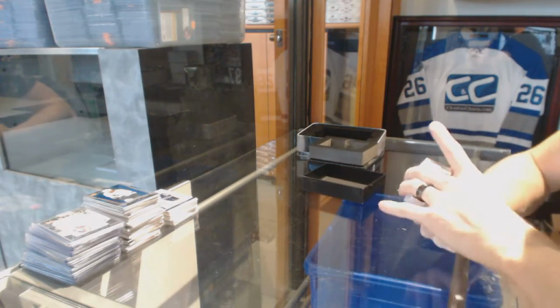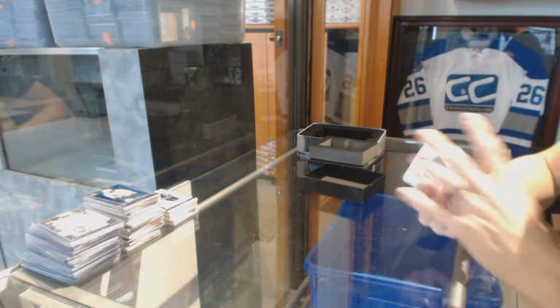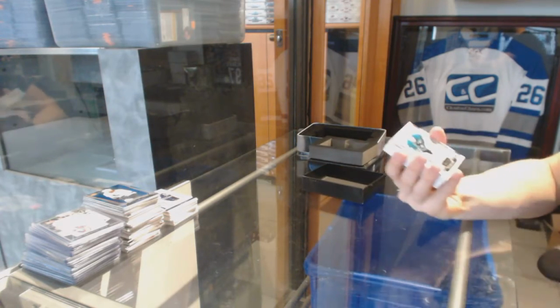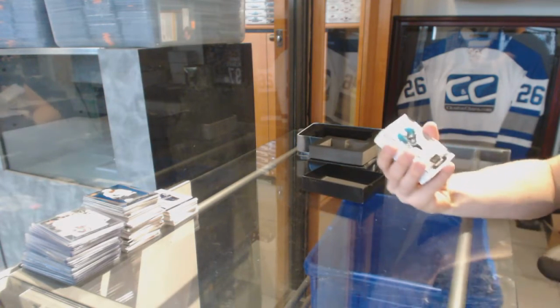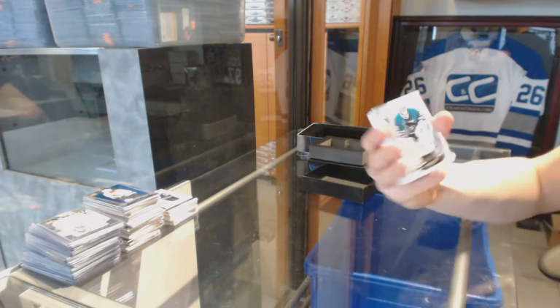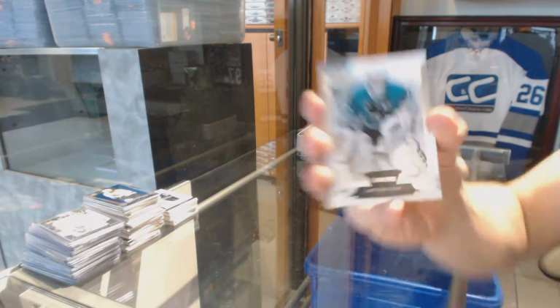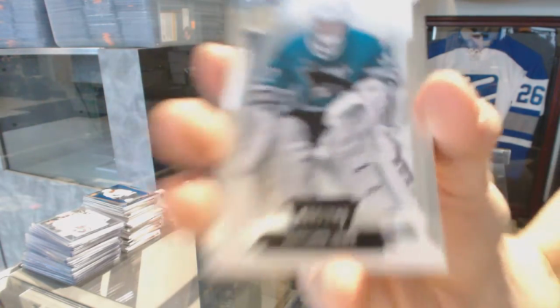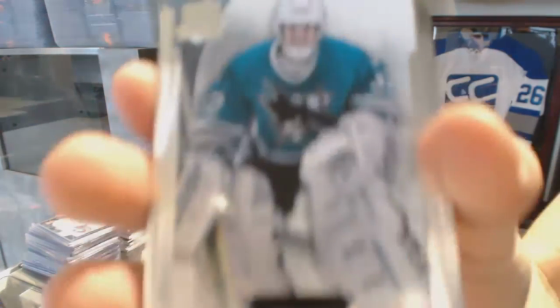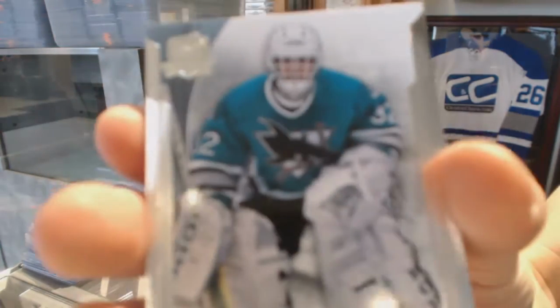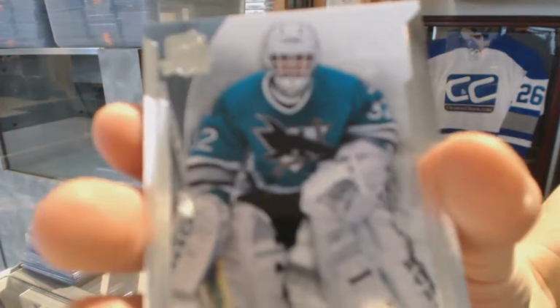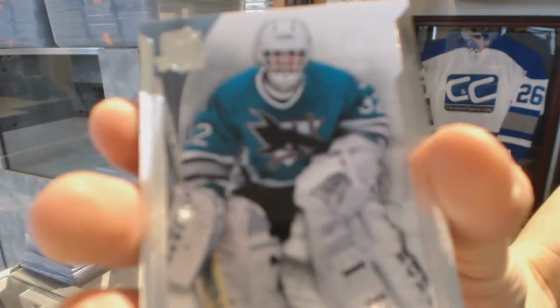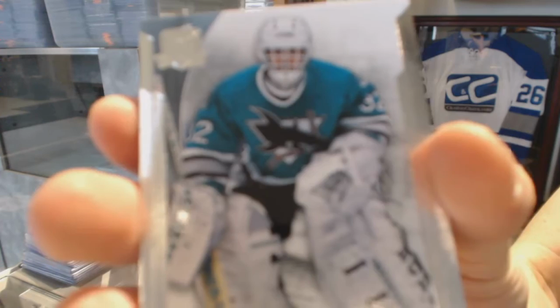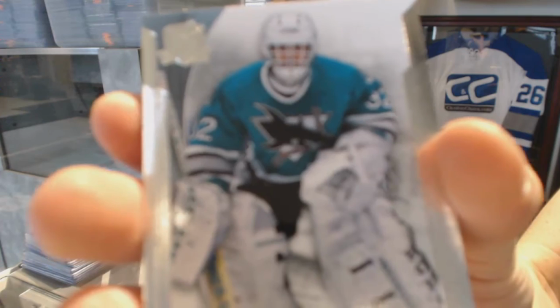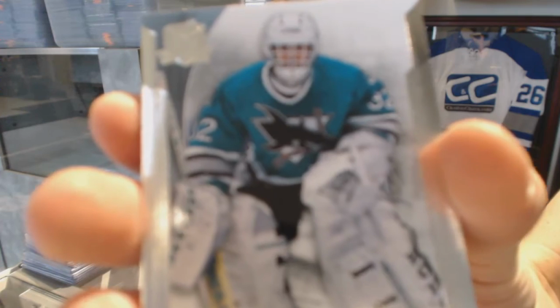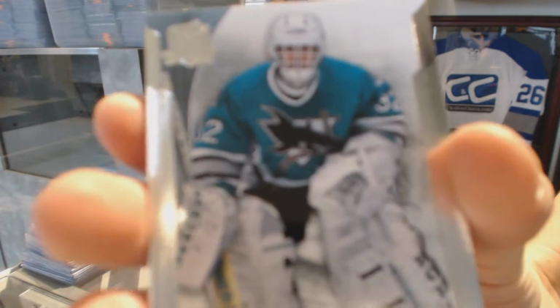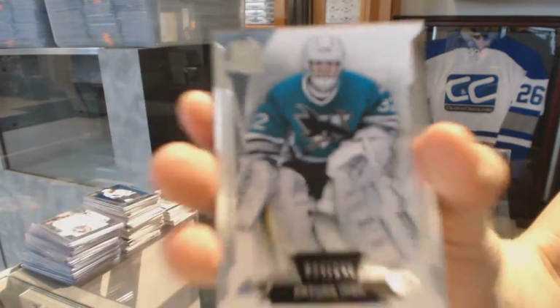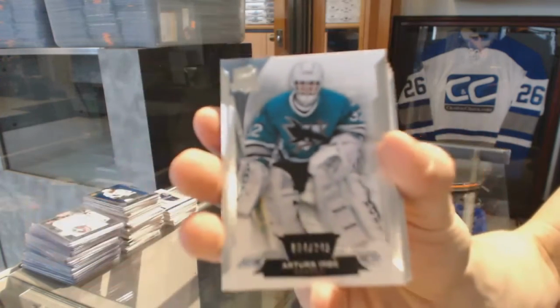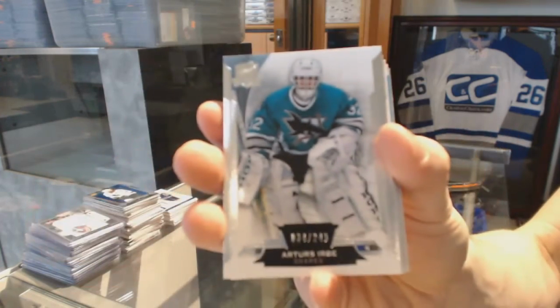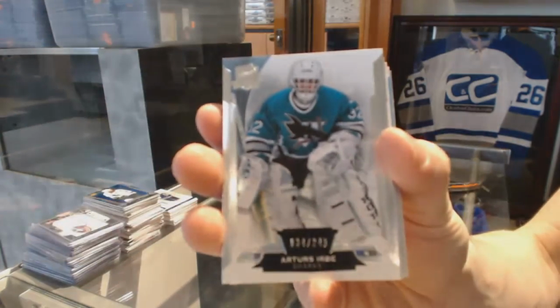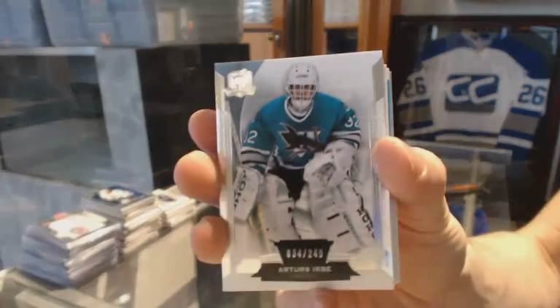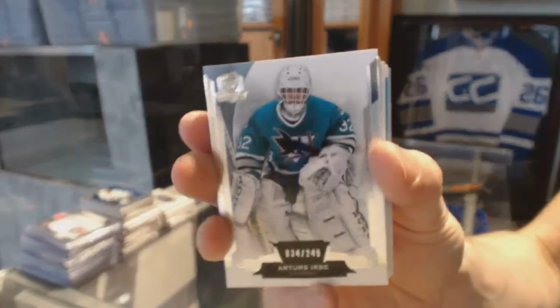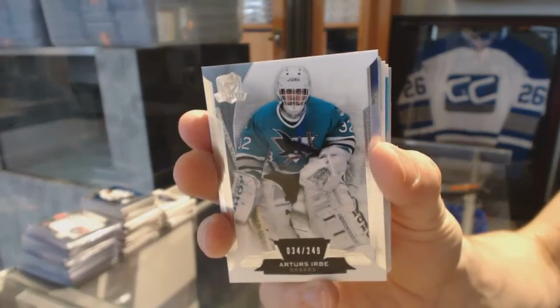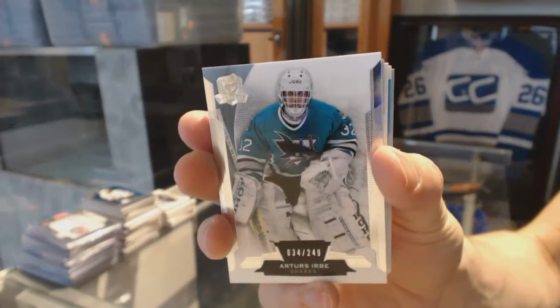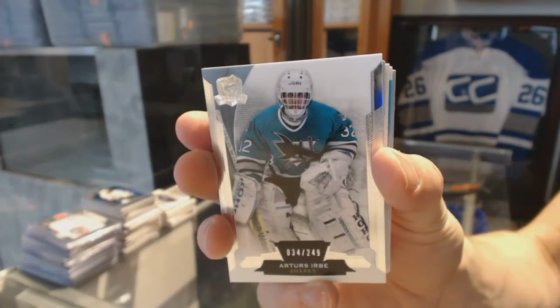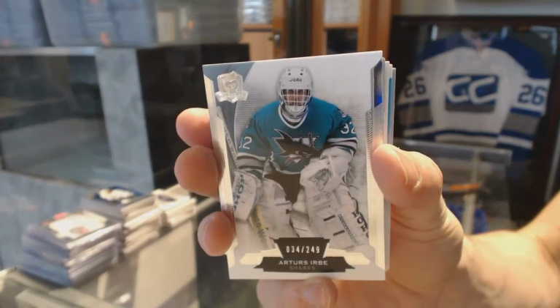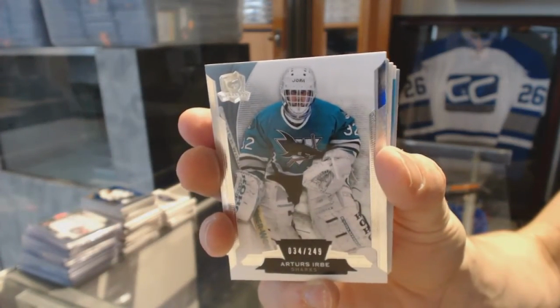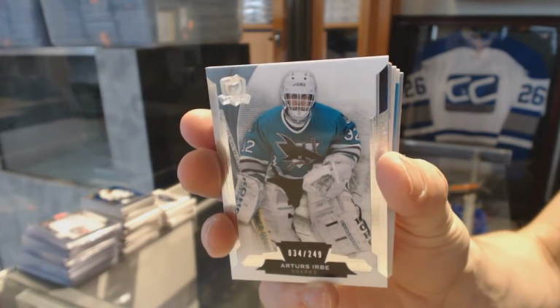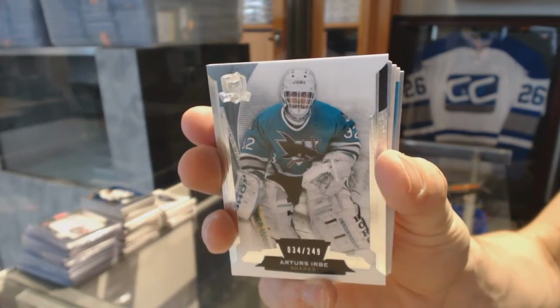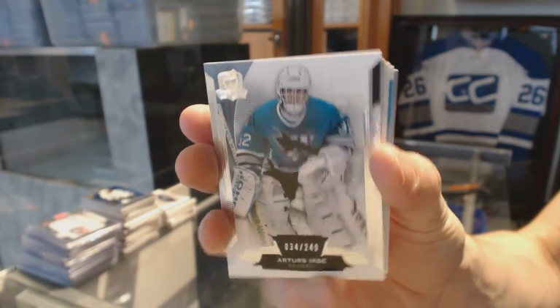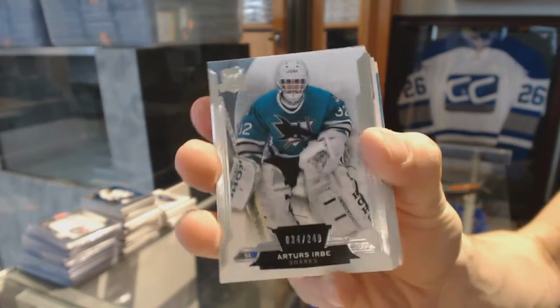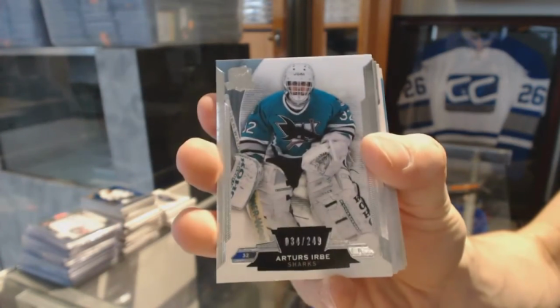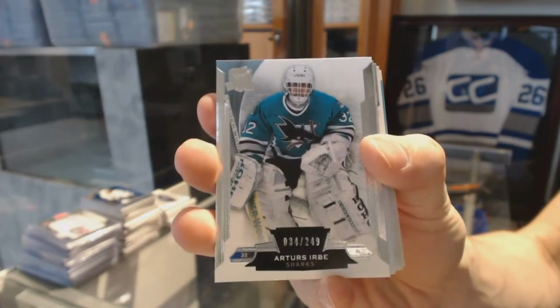All right, base card number 249 for the San Jose Sharks — Arters Urbane.